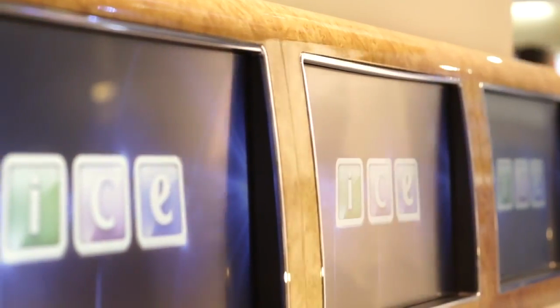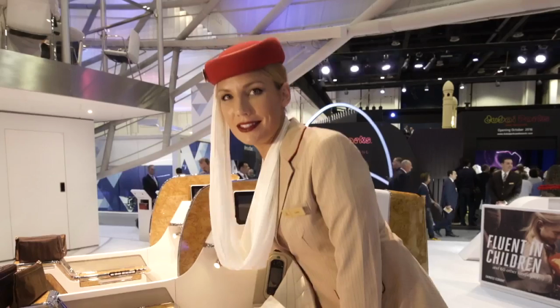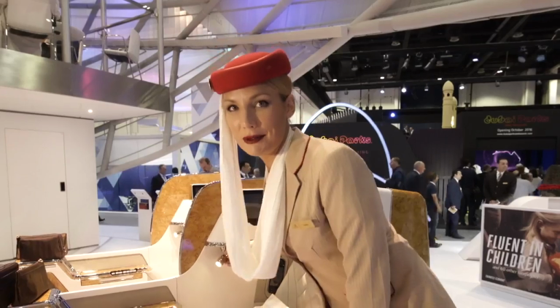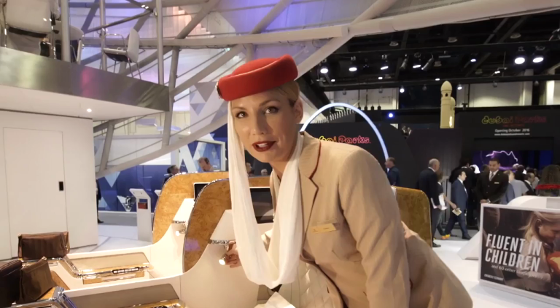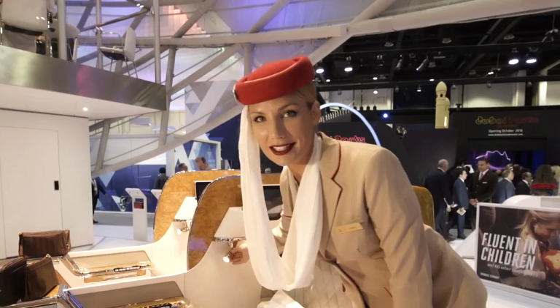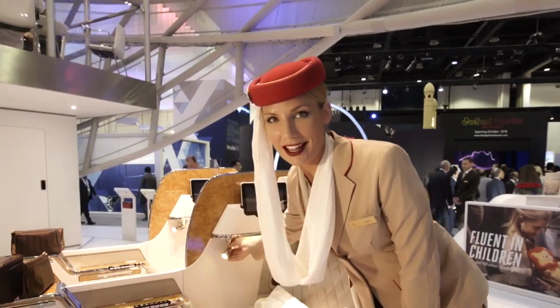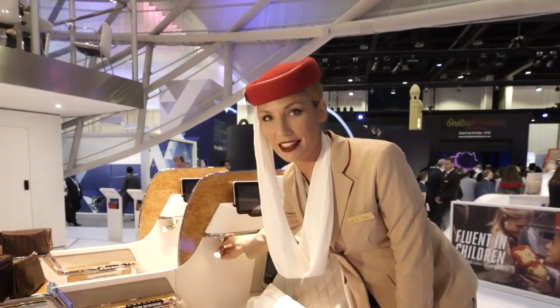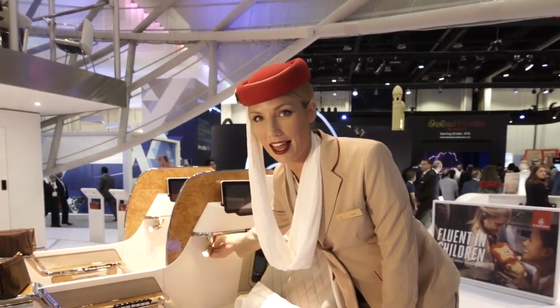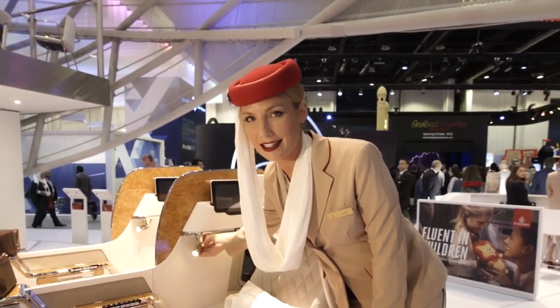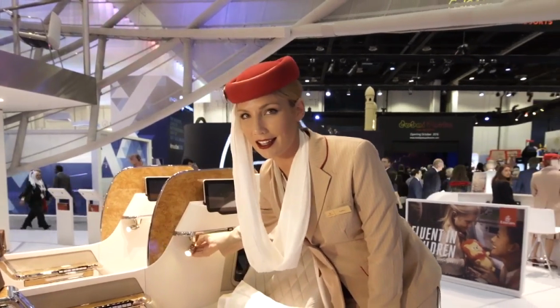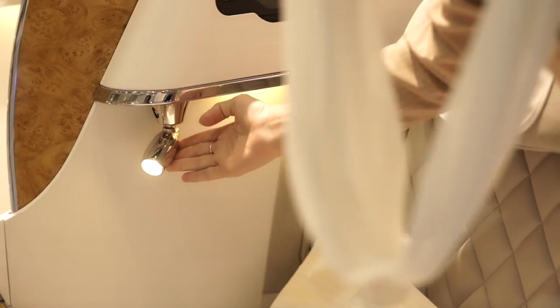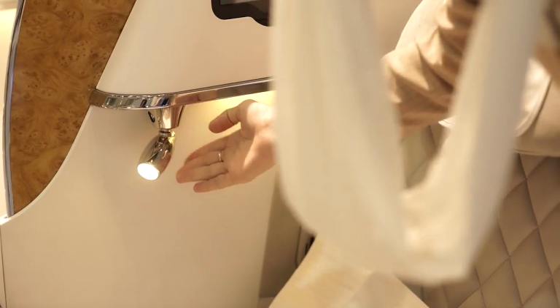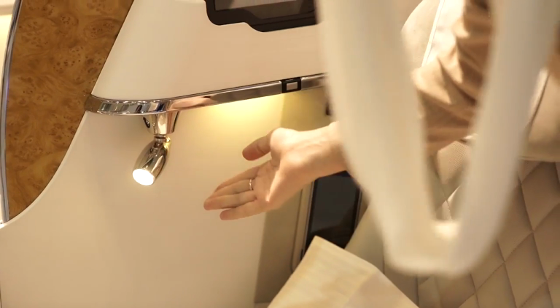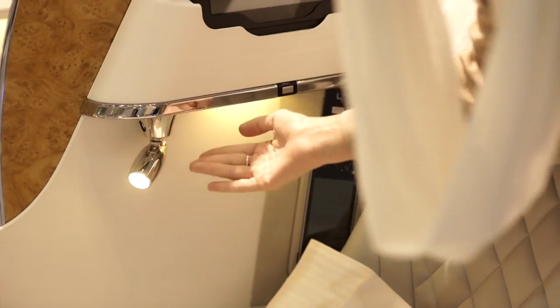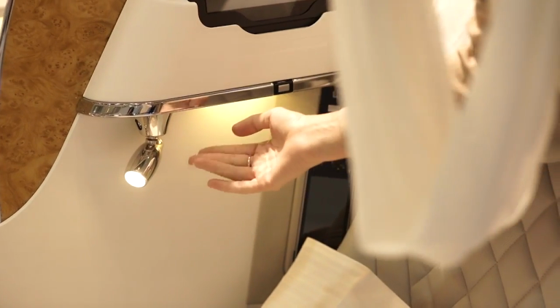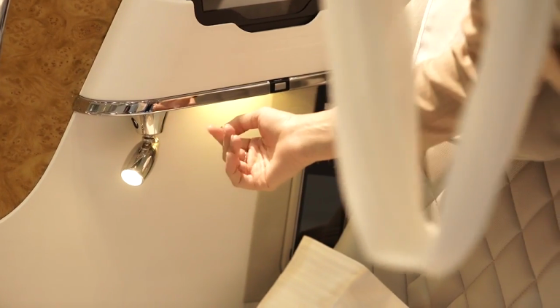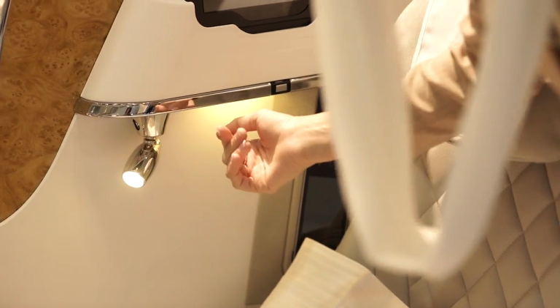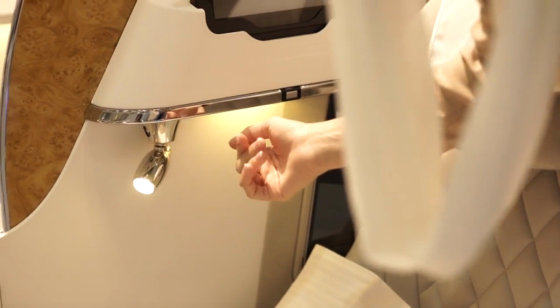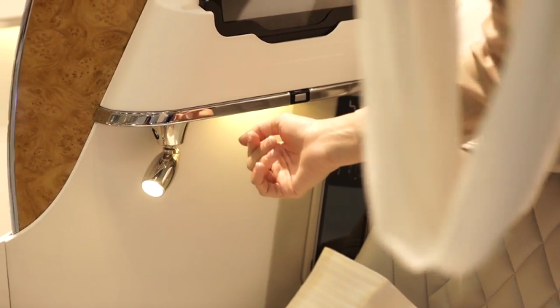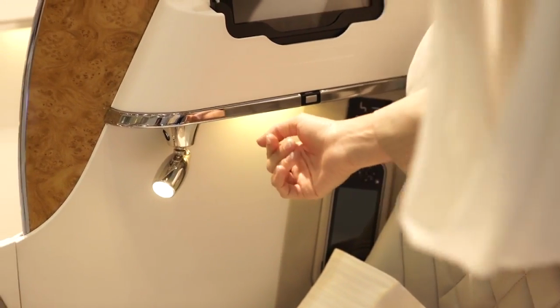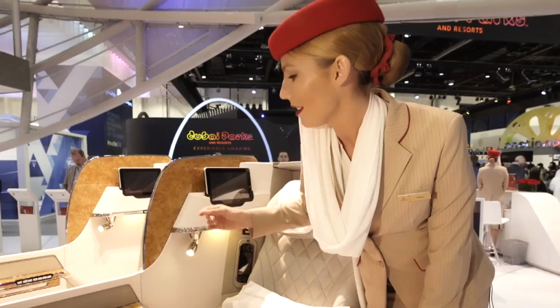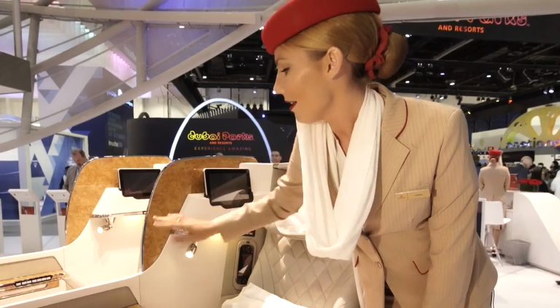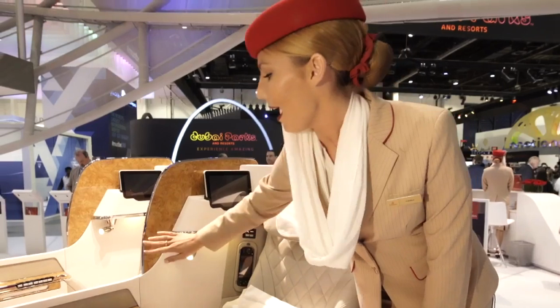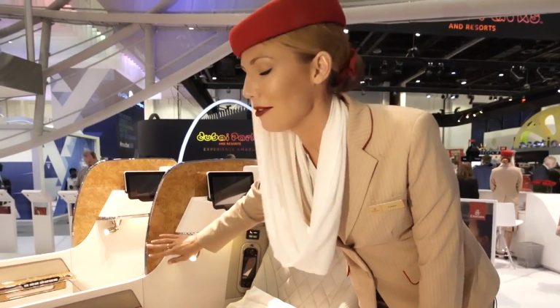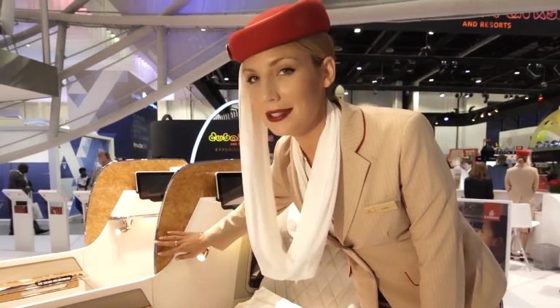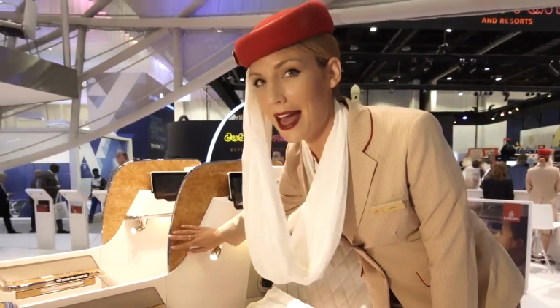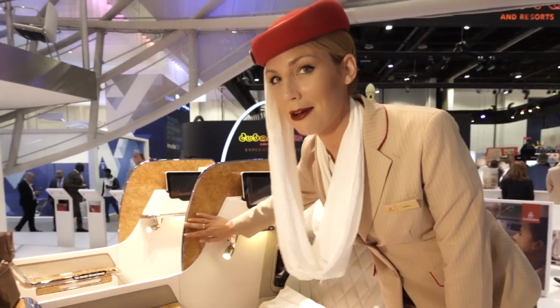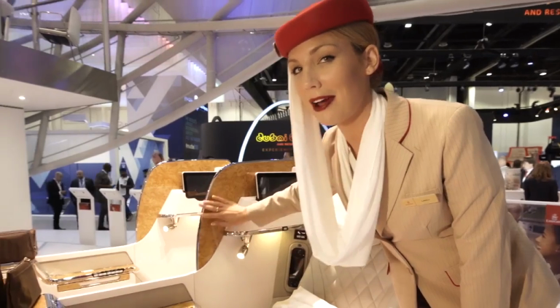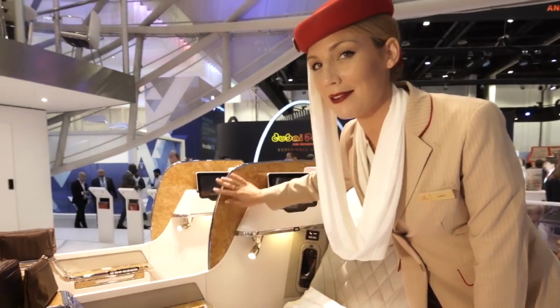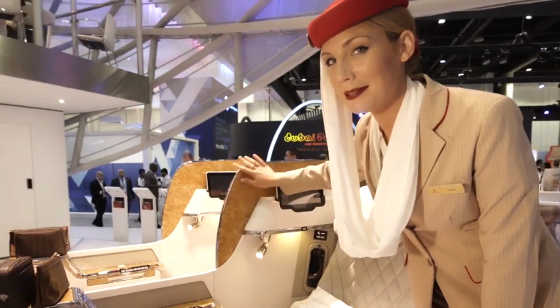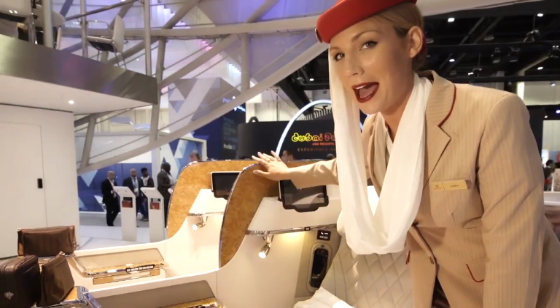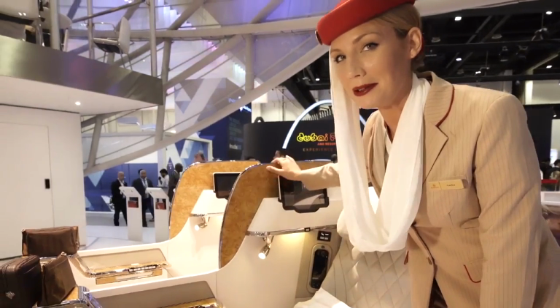We've redesigned the lighting here so you can read and rest. We also have a privacy panel.